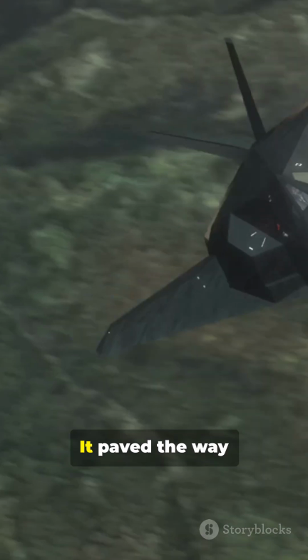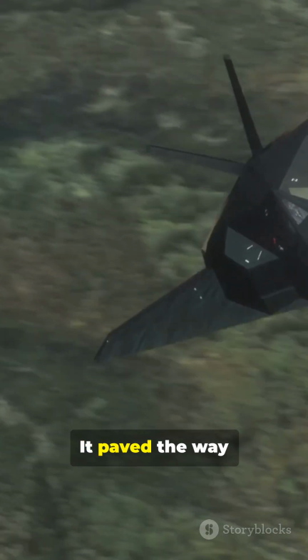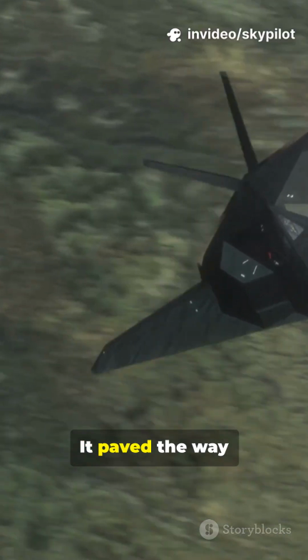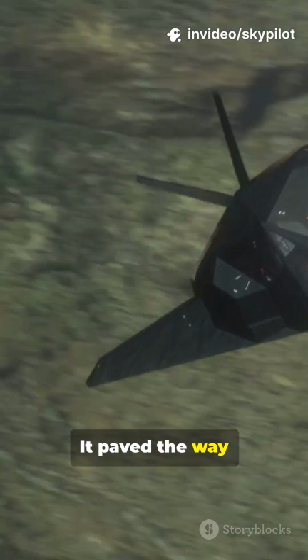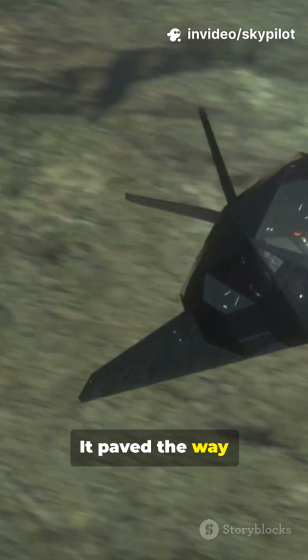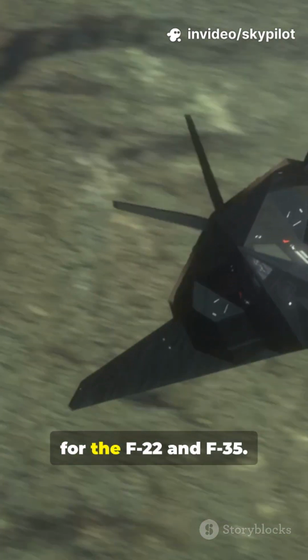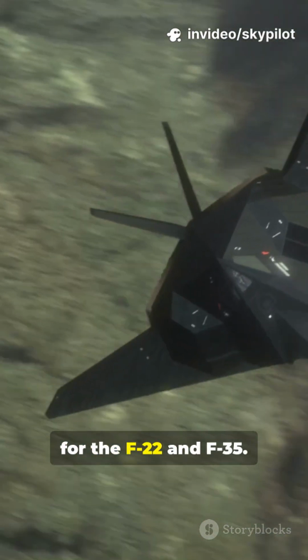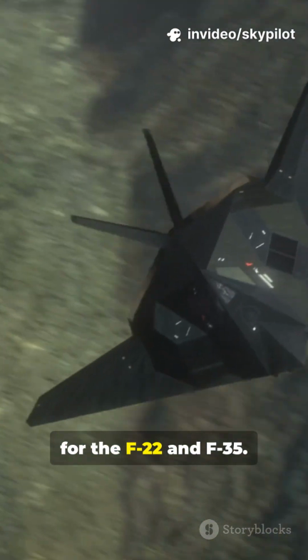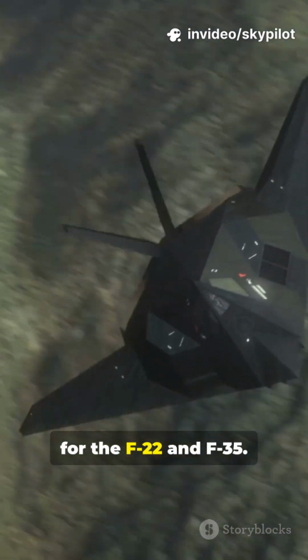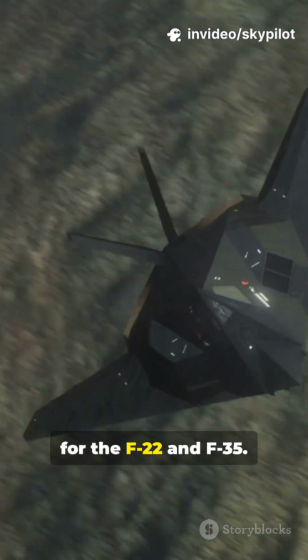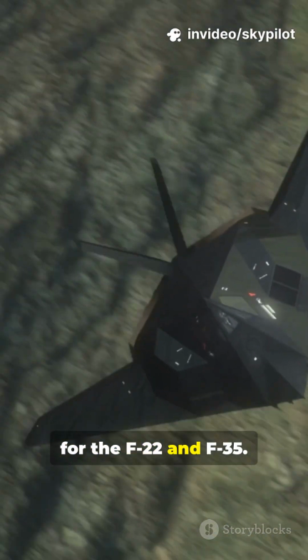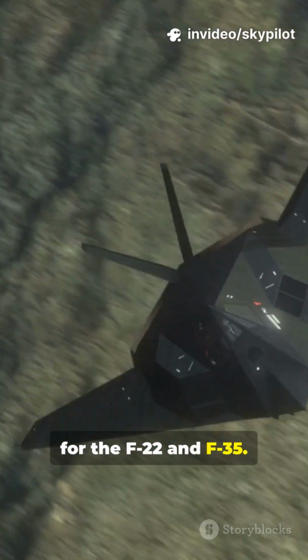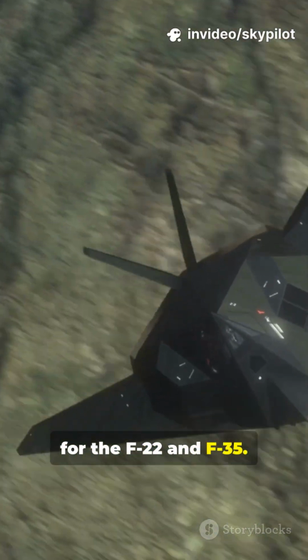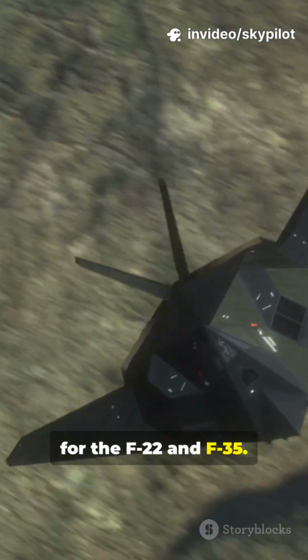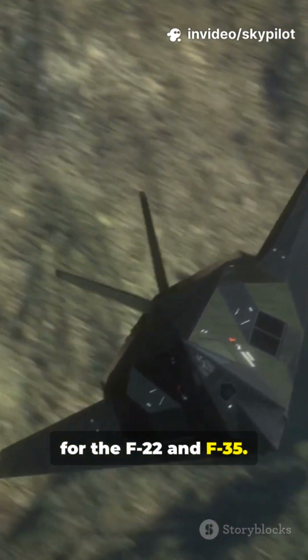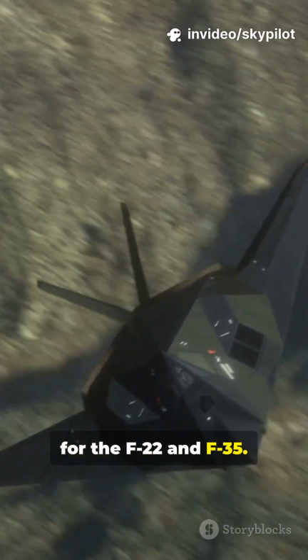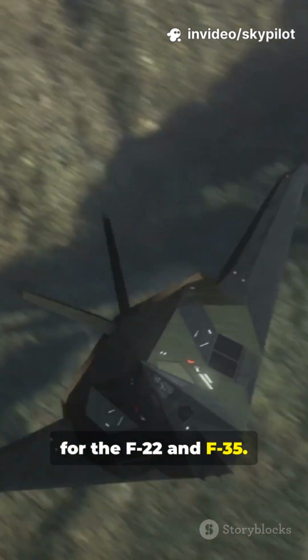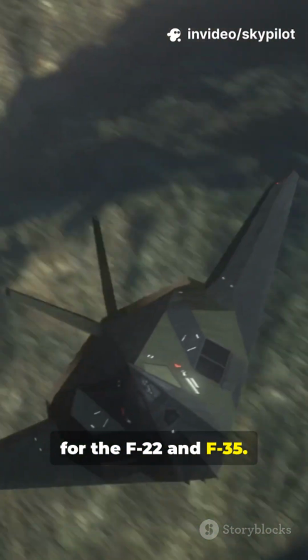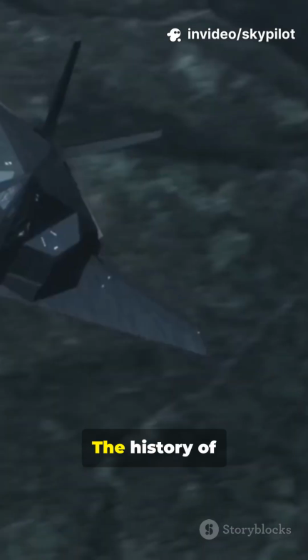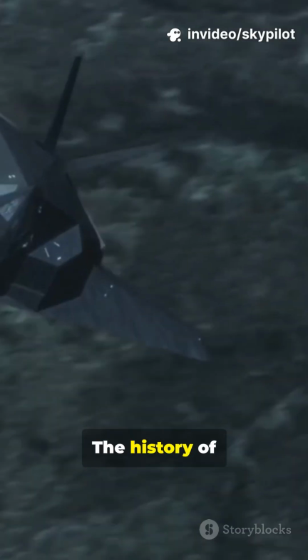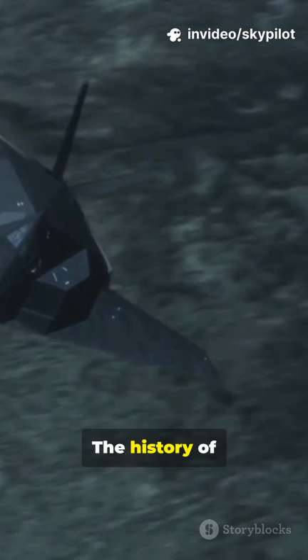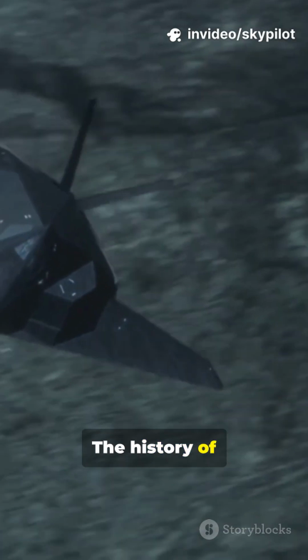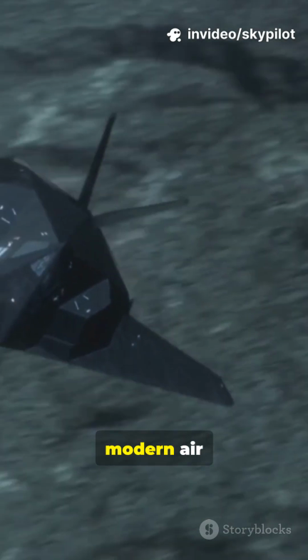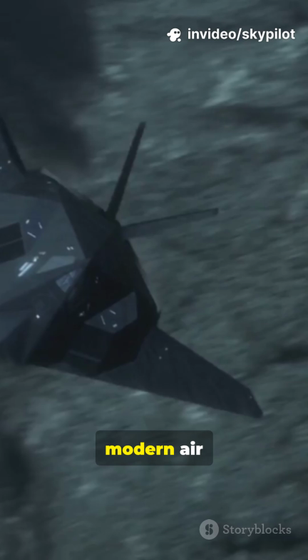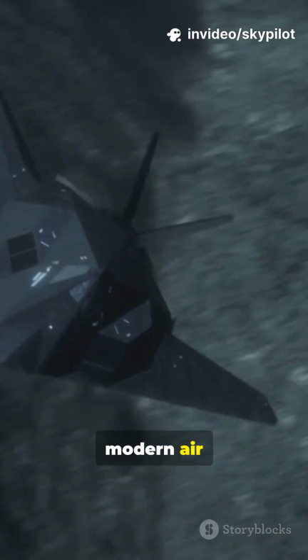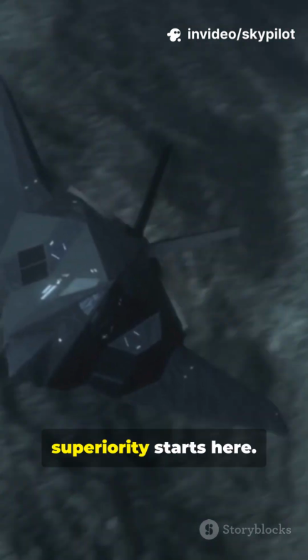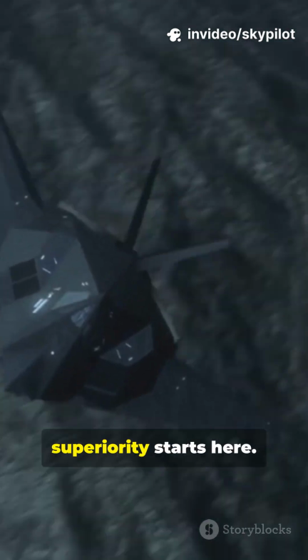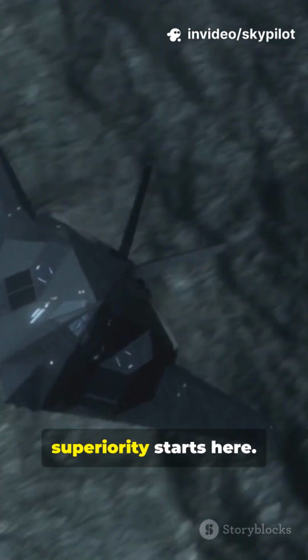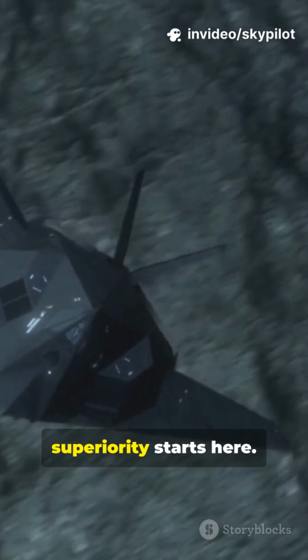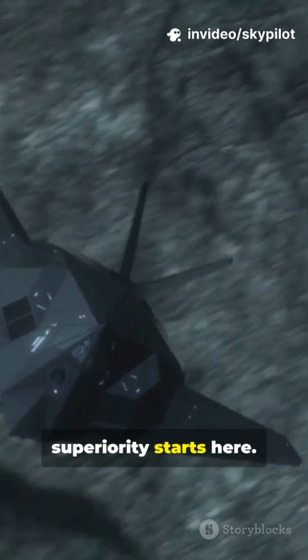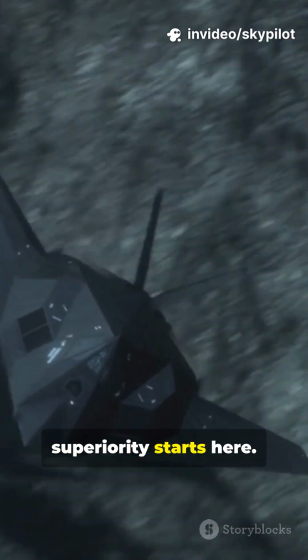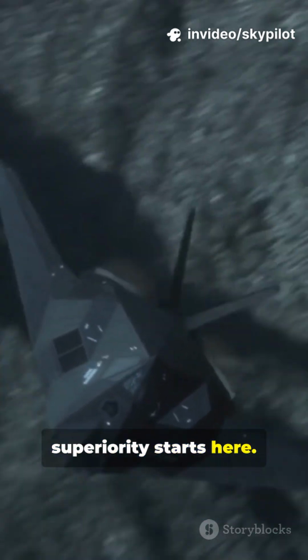It paved the way for the F-22 and F-35. The history of modern air superiority starts here.